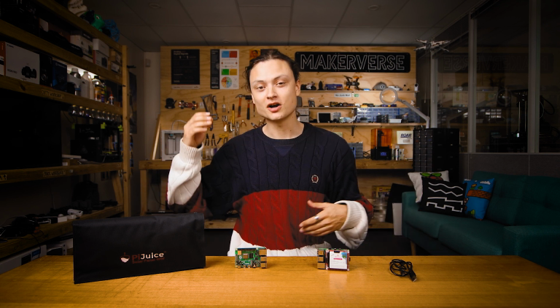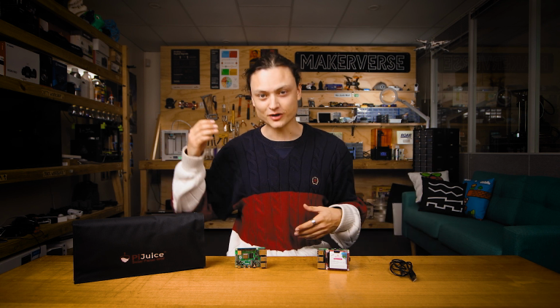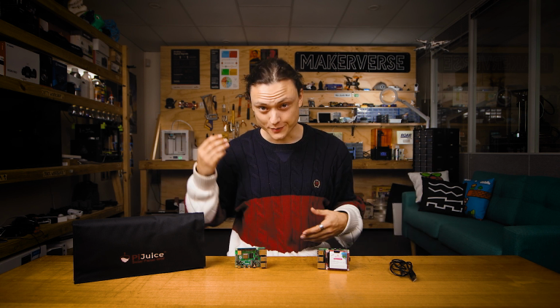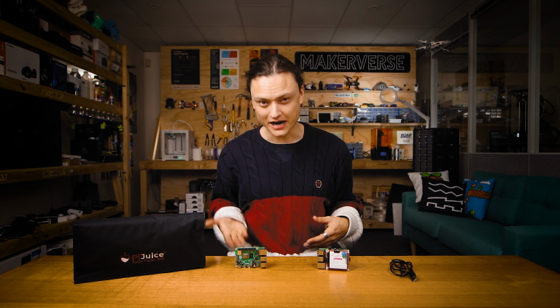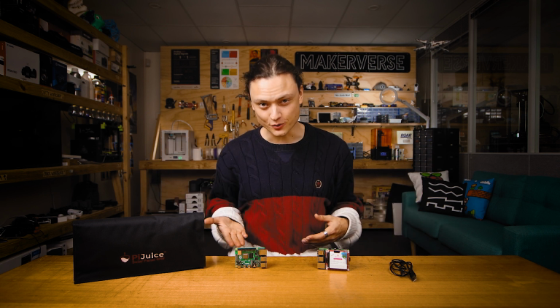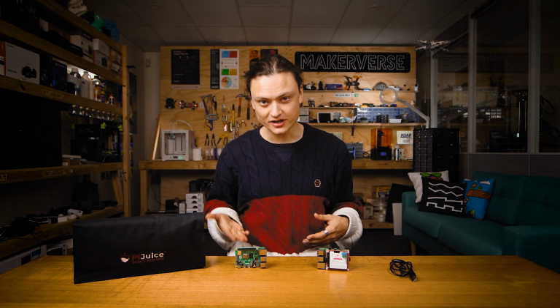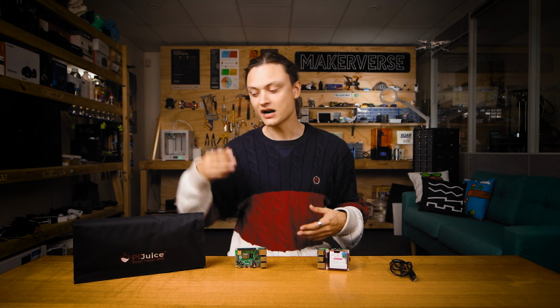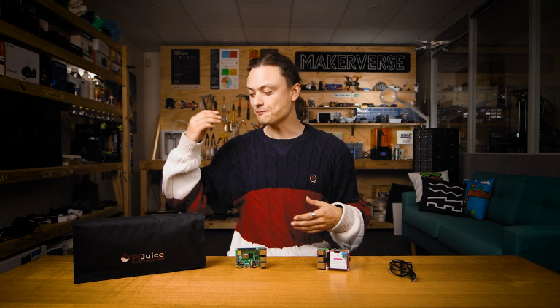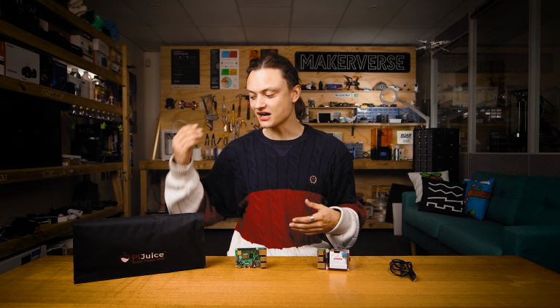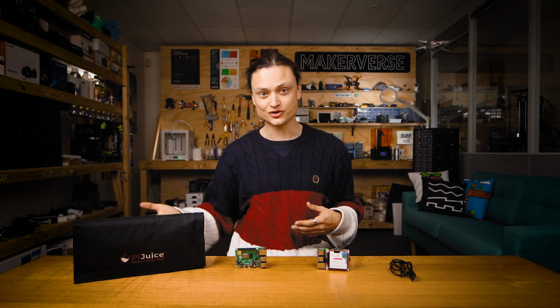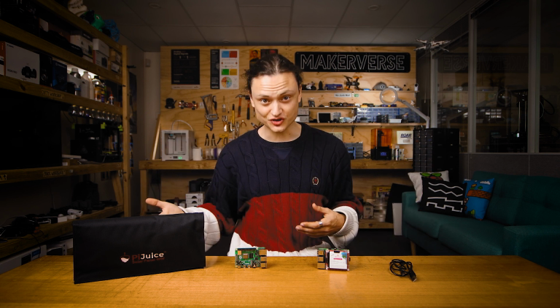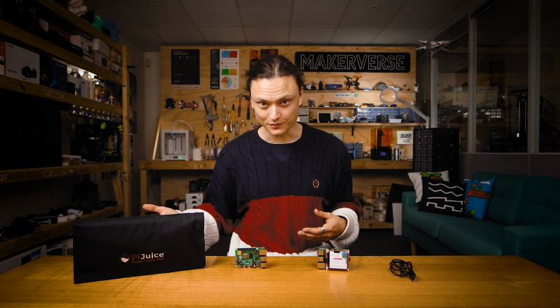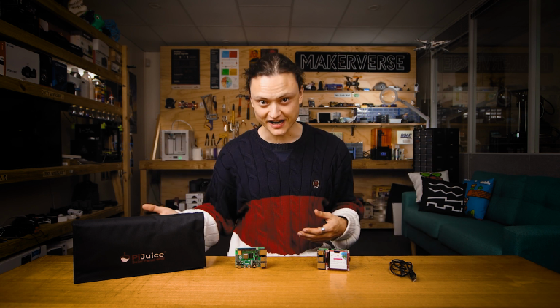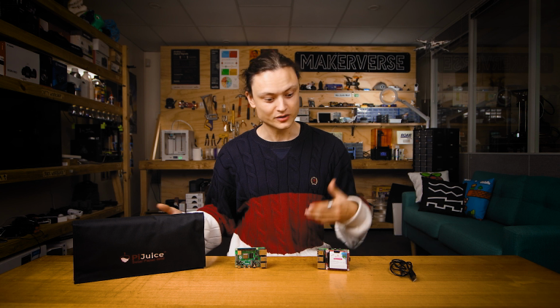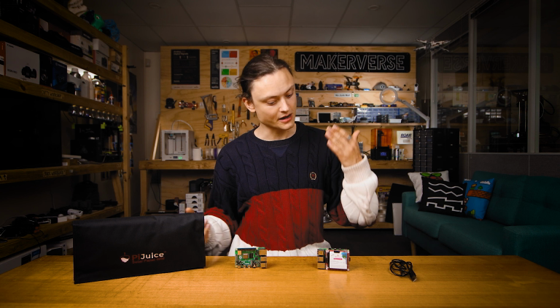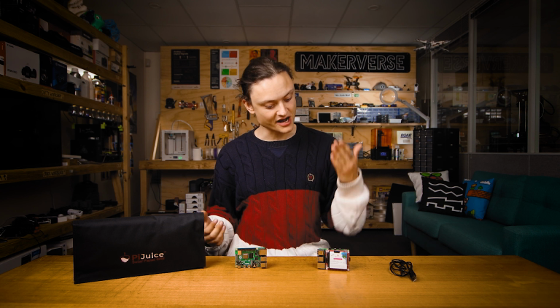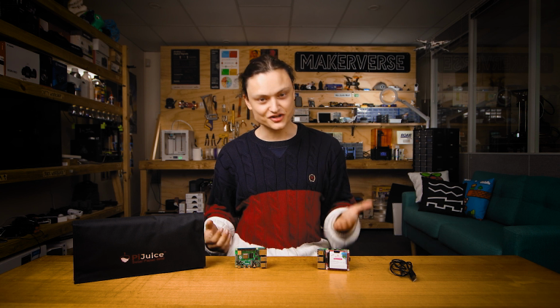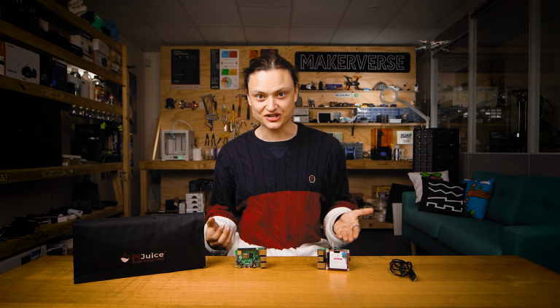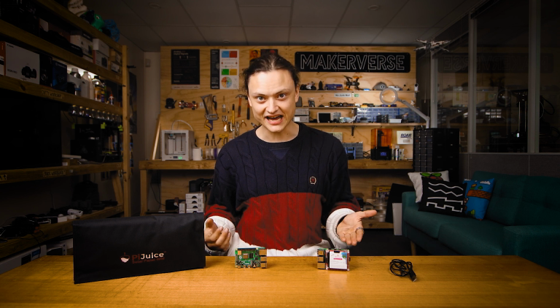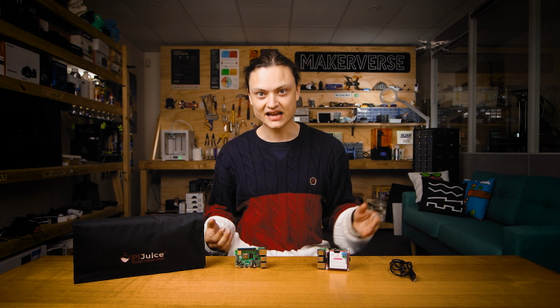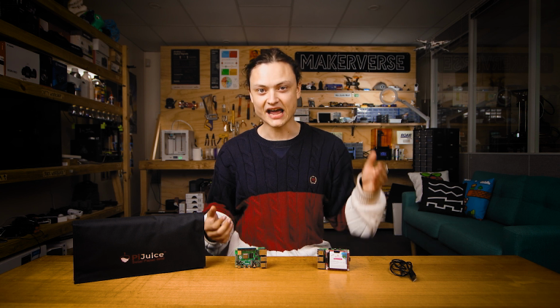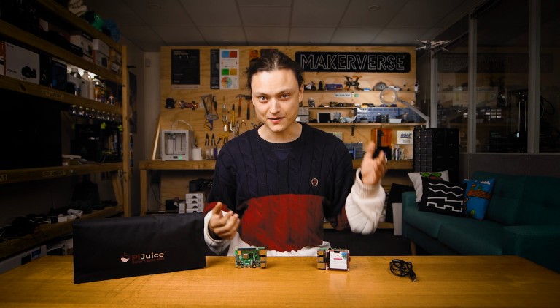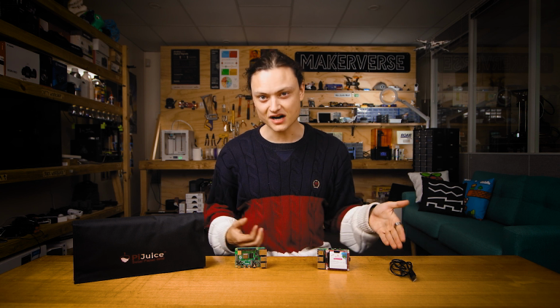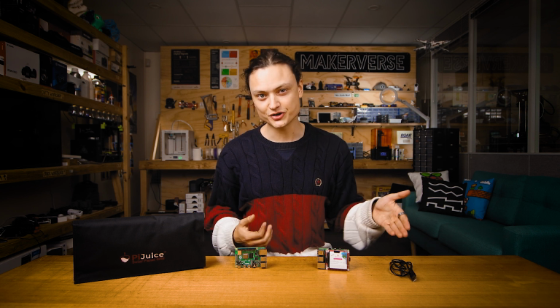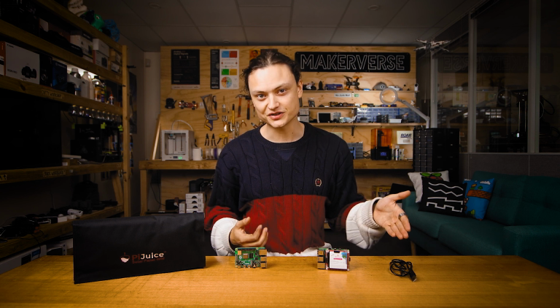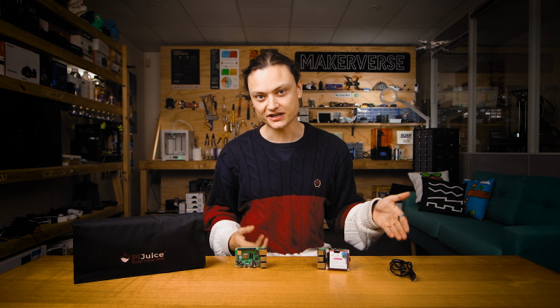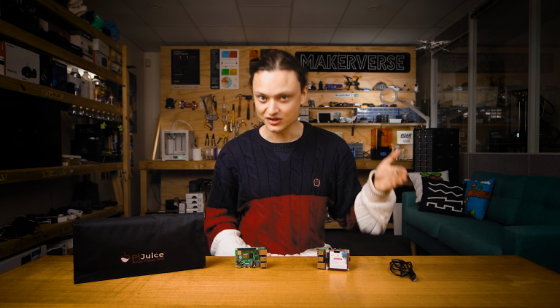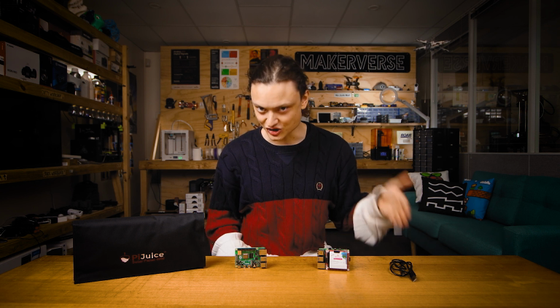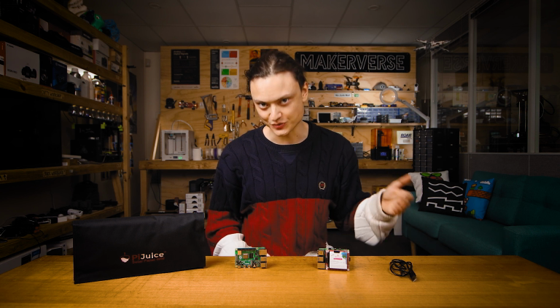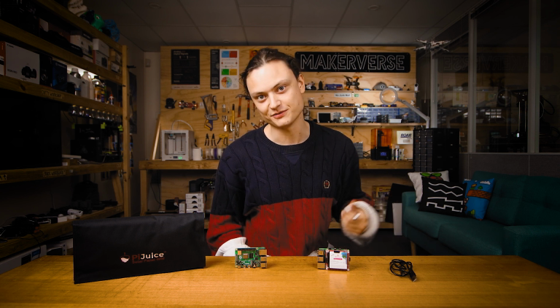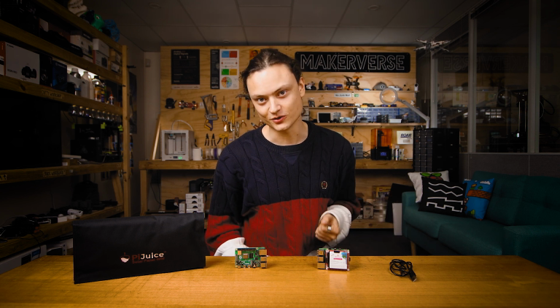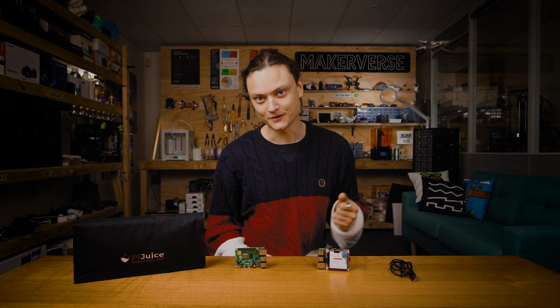You'll need a Raspberry Pi board, a PiJuice solar panel, a PiJuice hat, and a micro USB to USB cord.